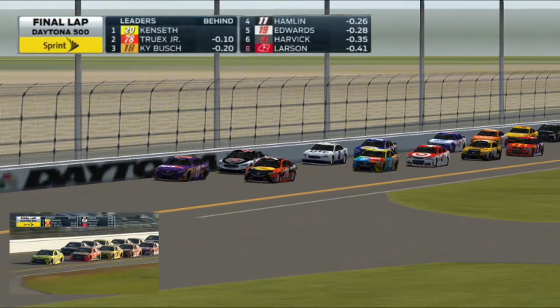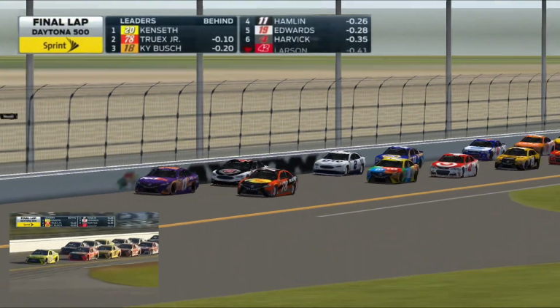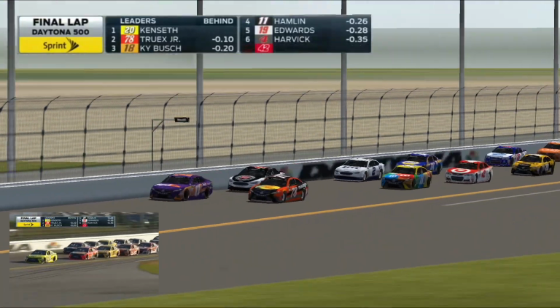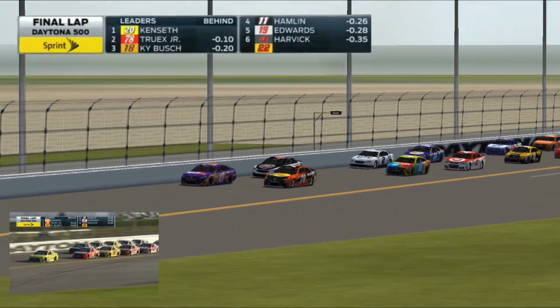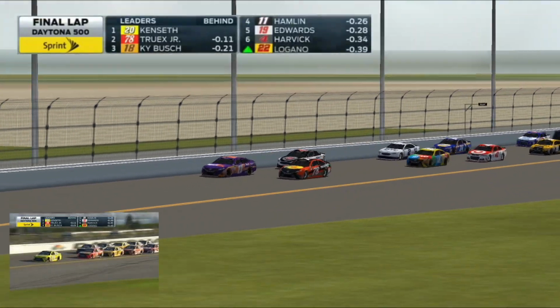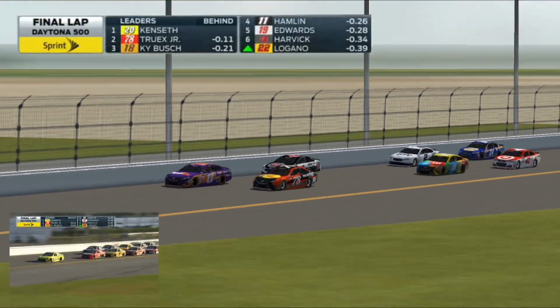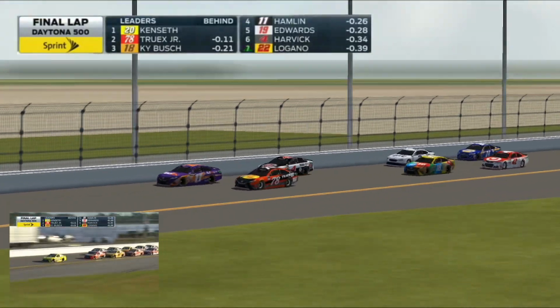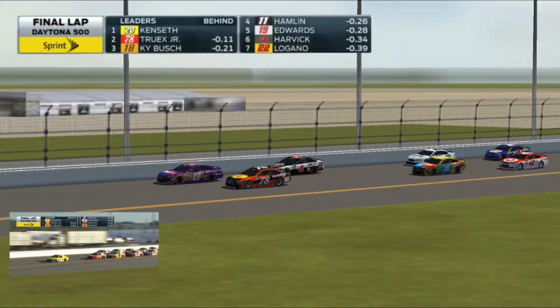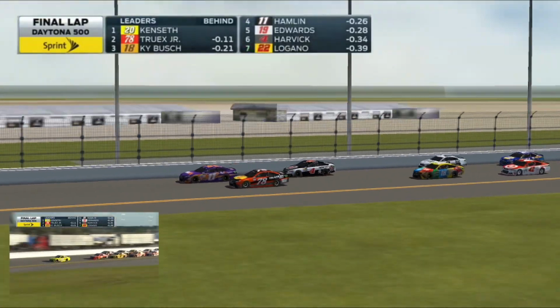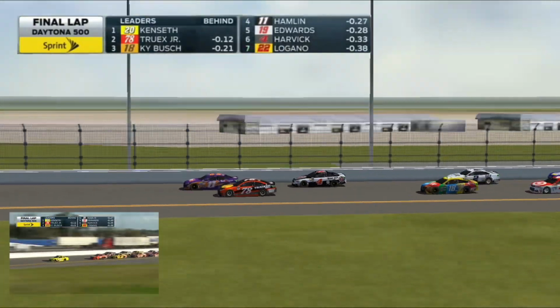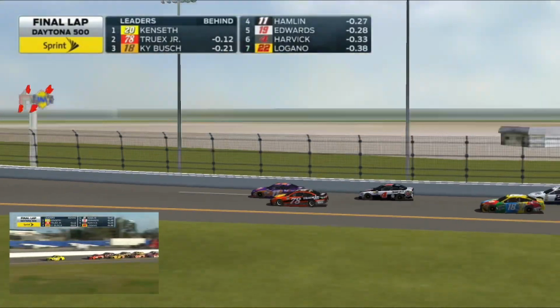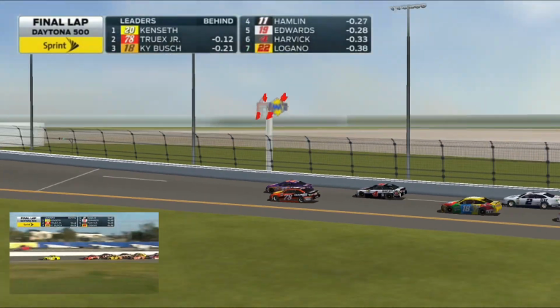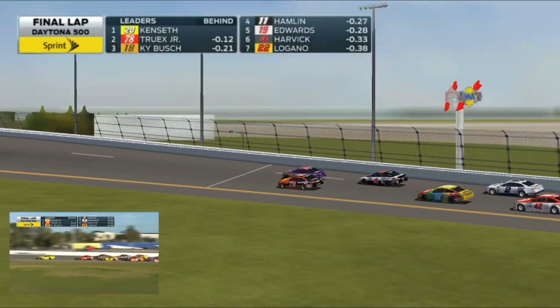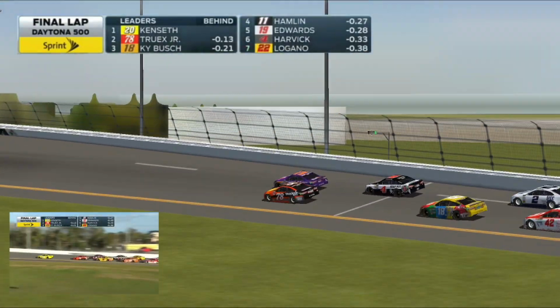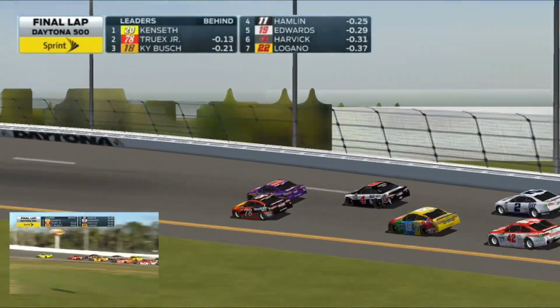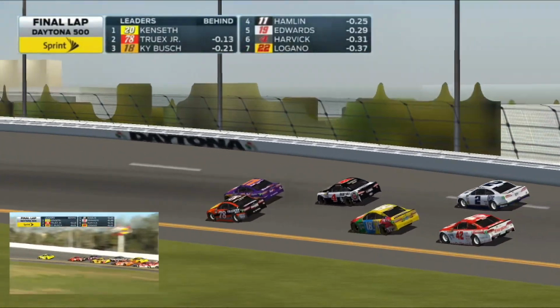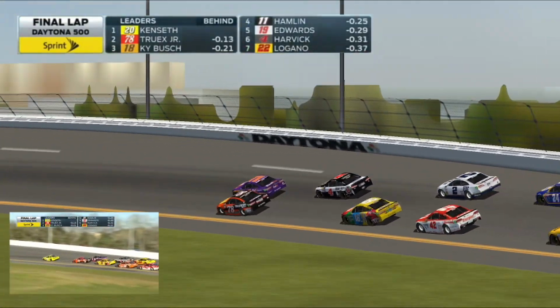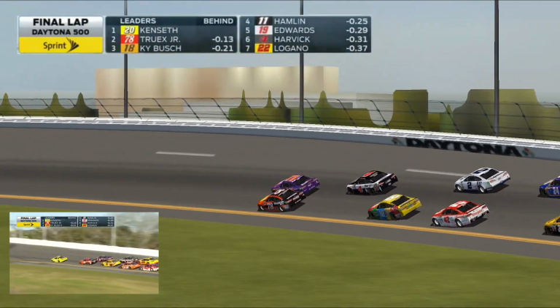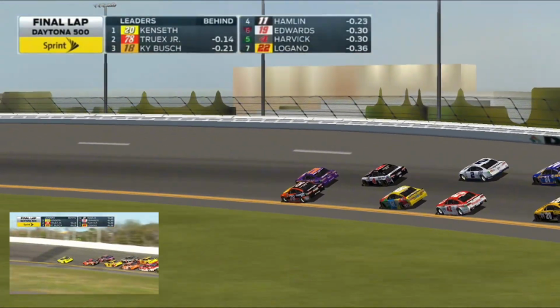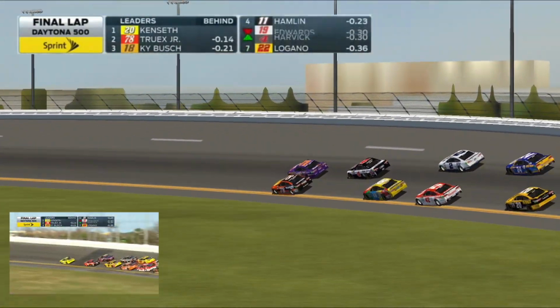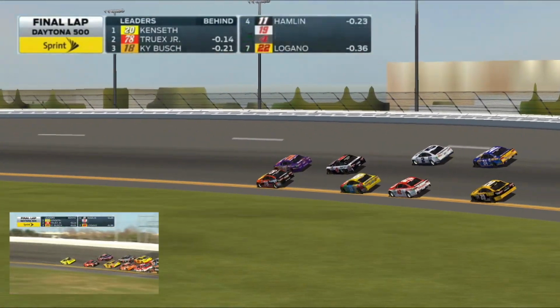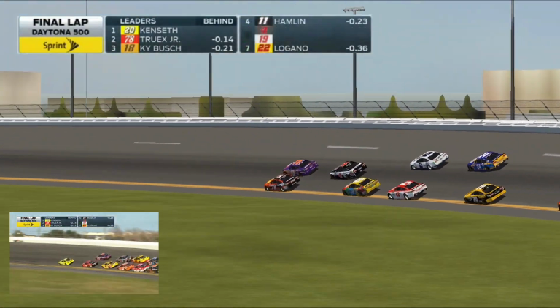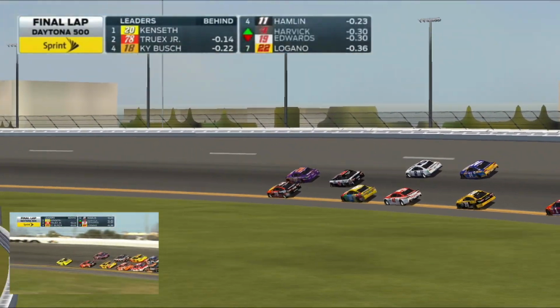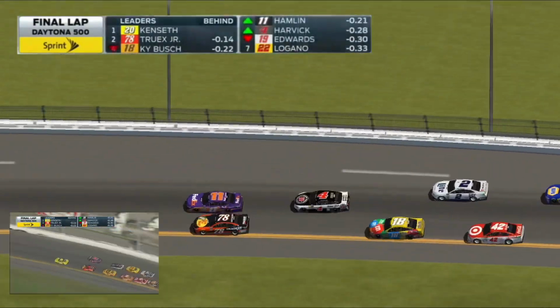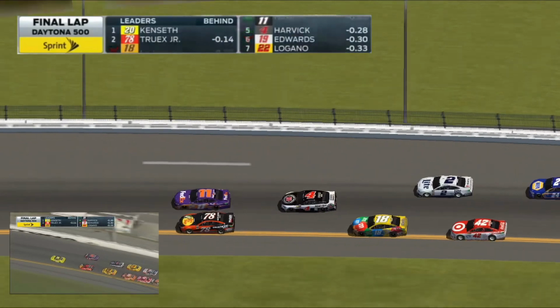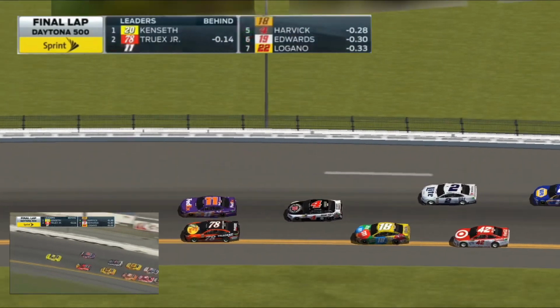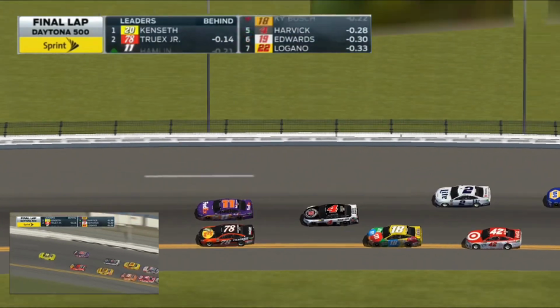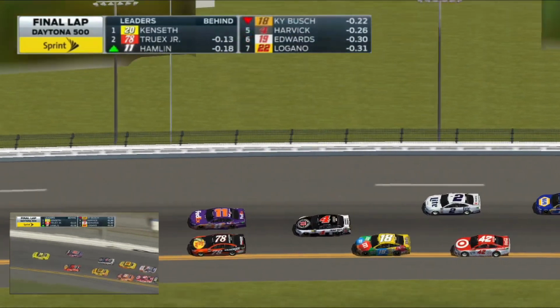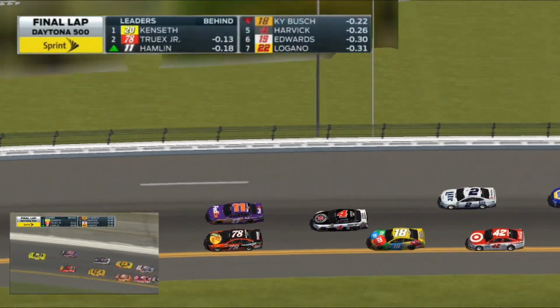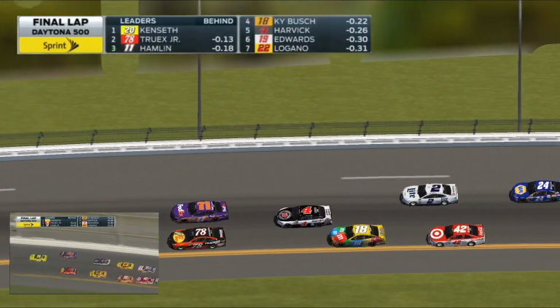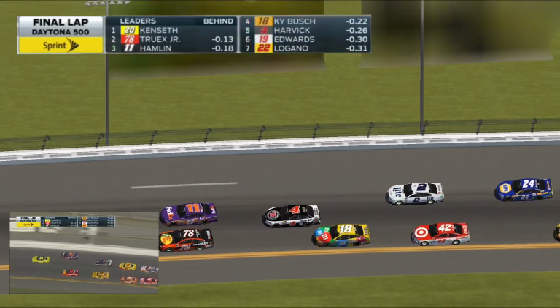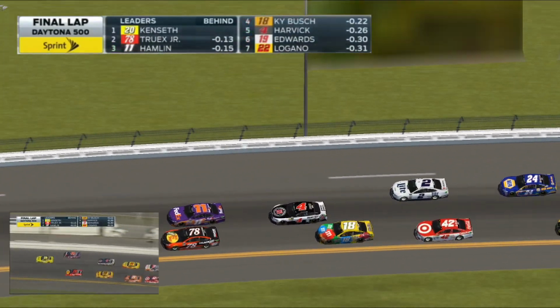He's getting a big push. He's coming. He's up to second. Hamlin to second.